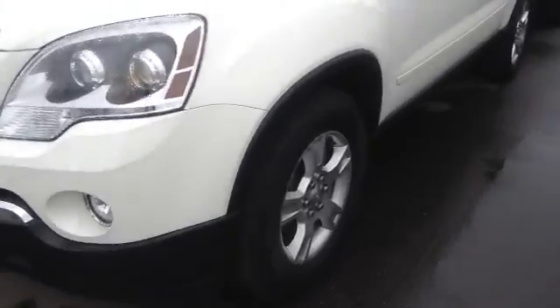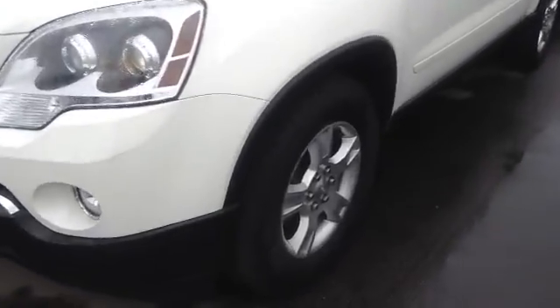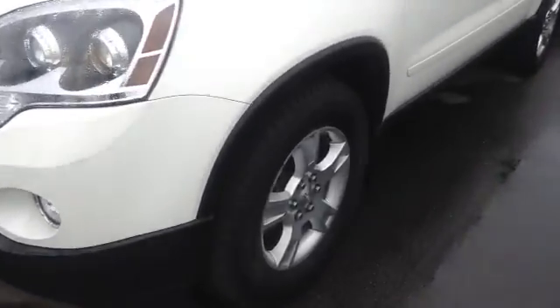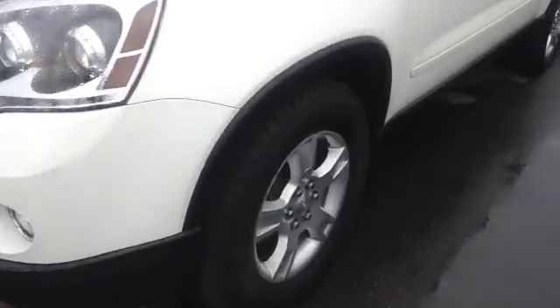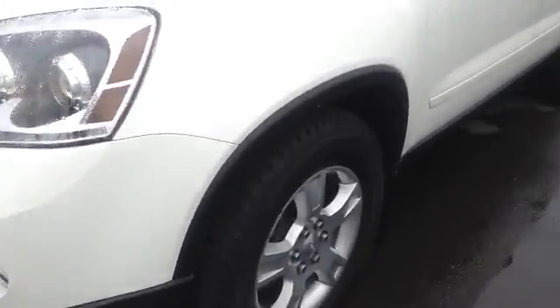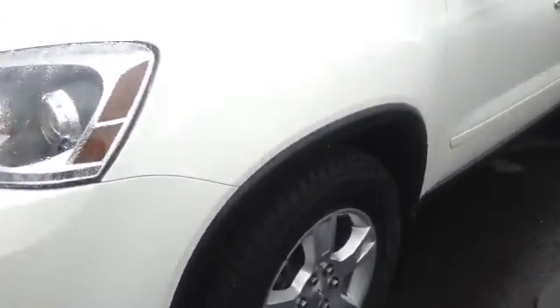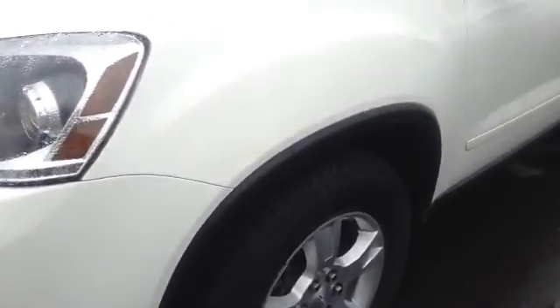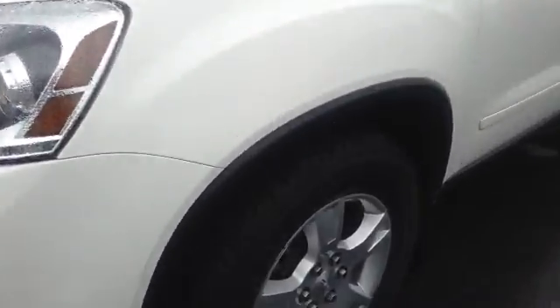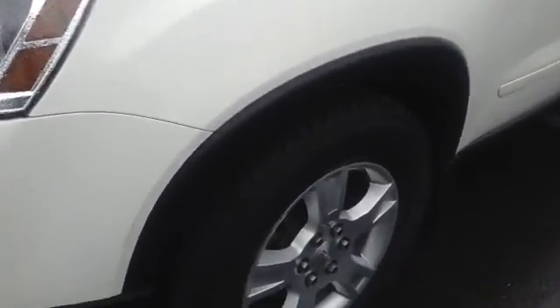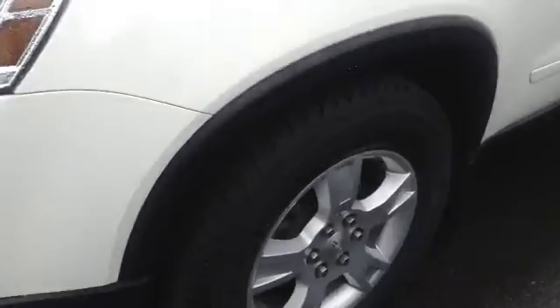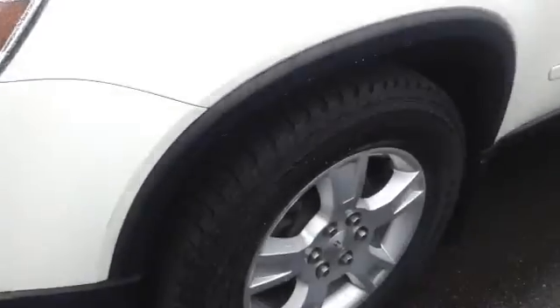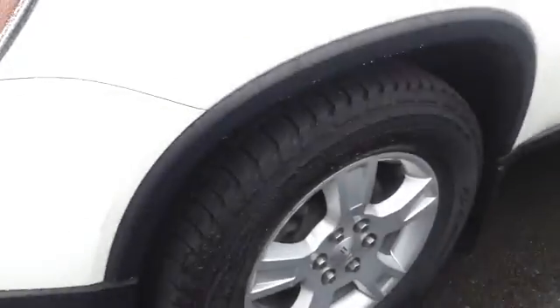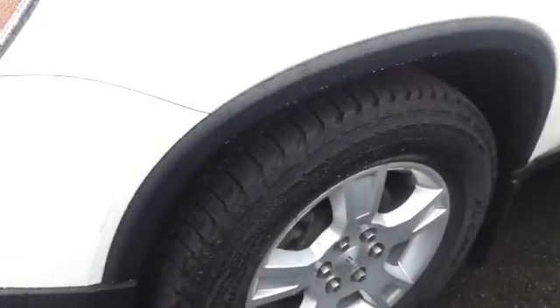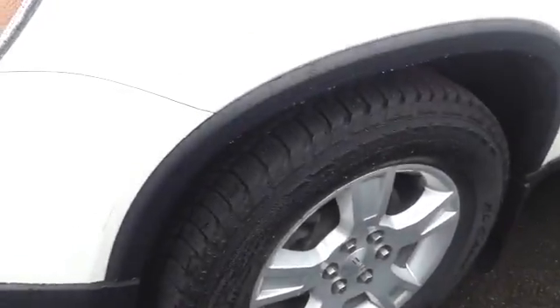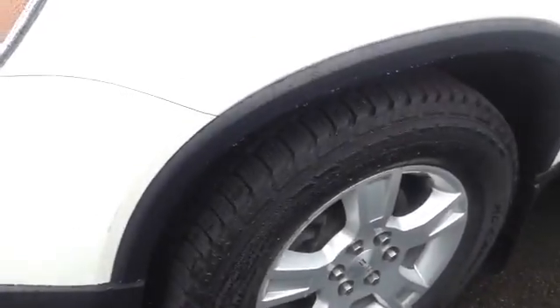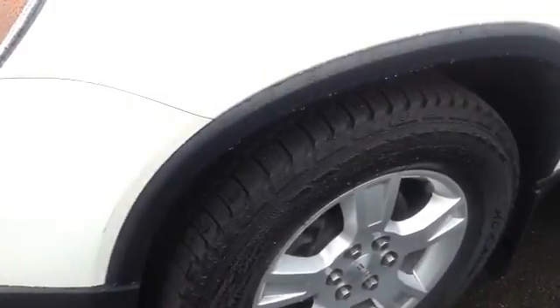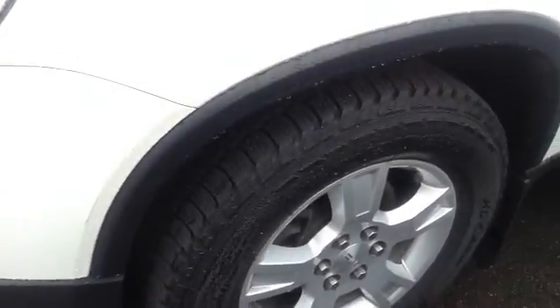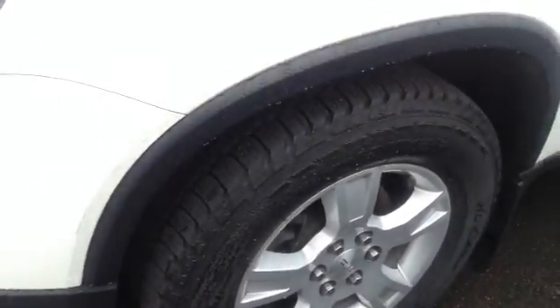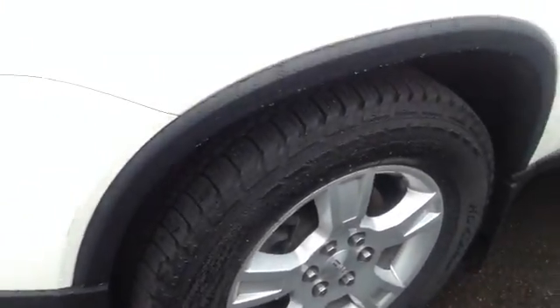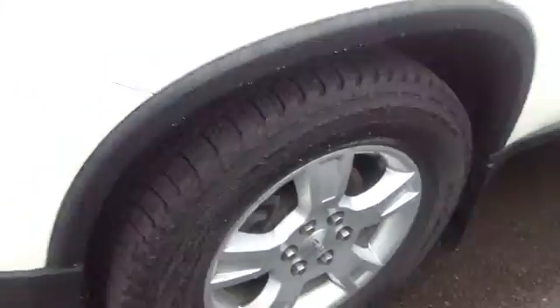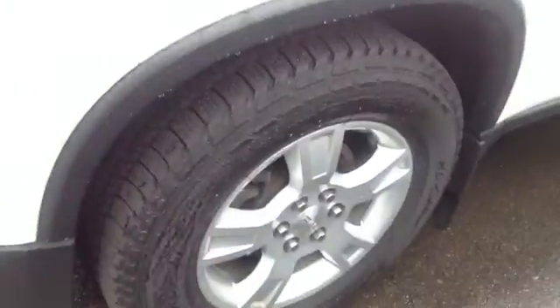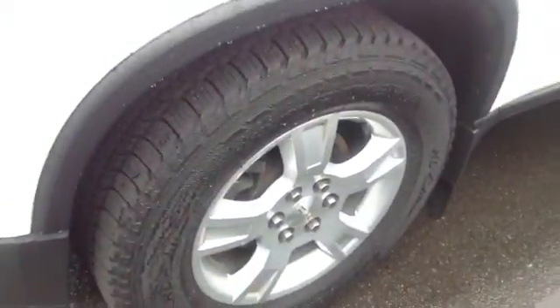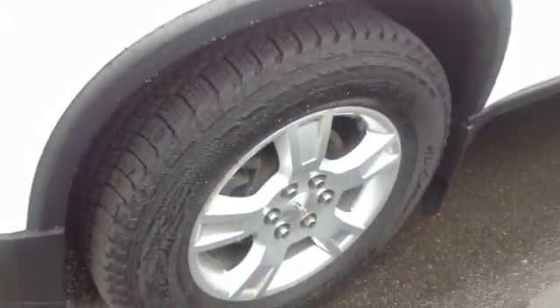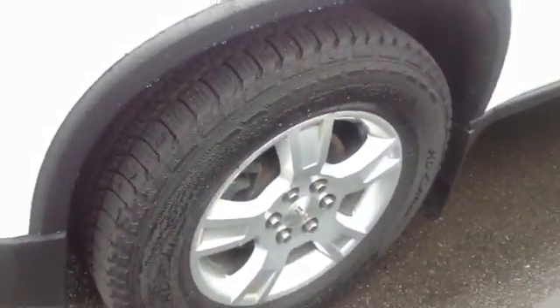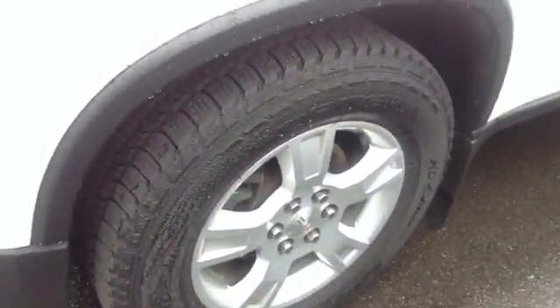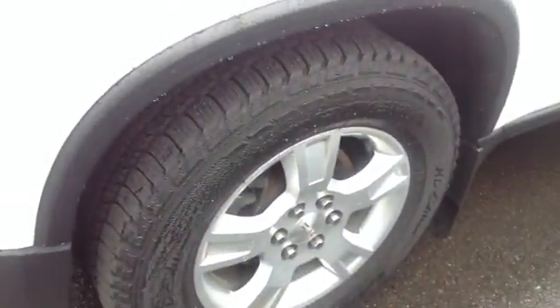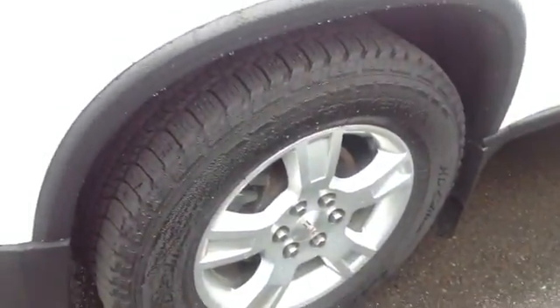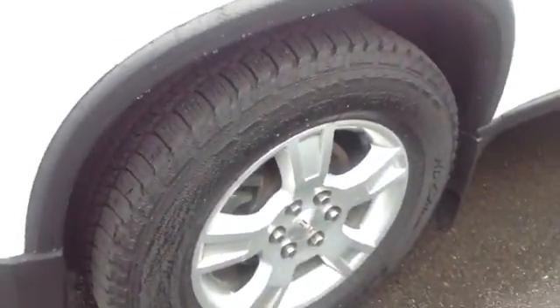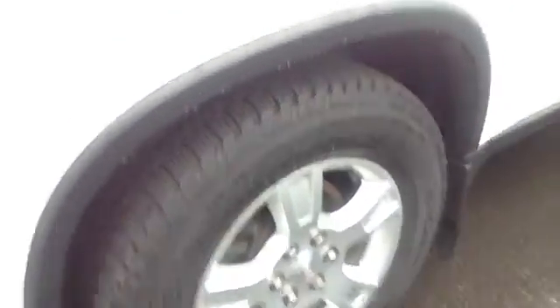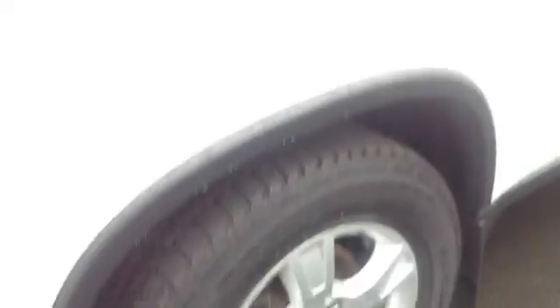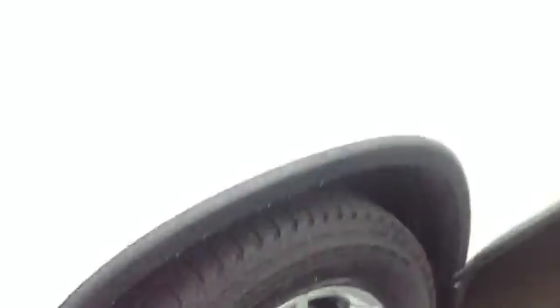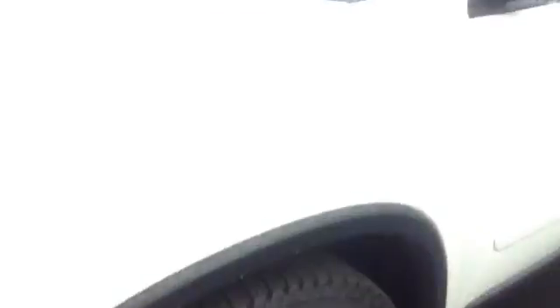The tires actually look like they're brand spanking new. I don't know if you can see the tread but it looks pretty good.